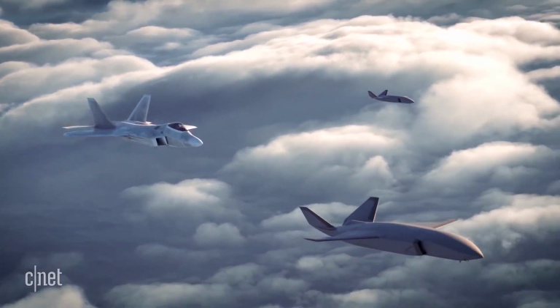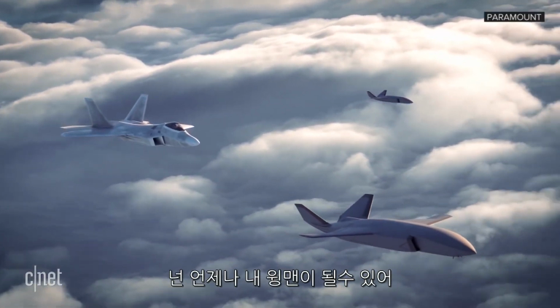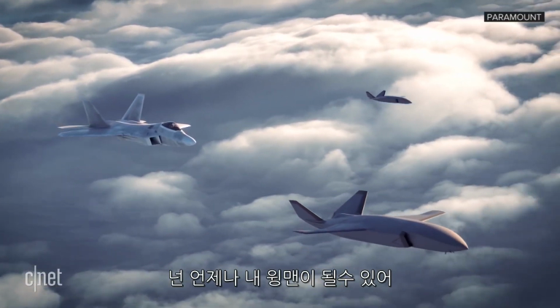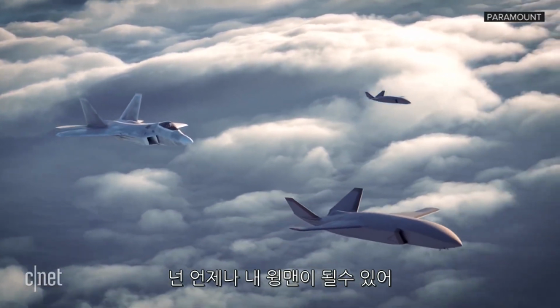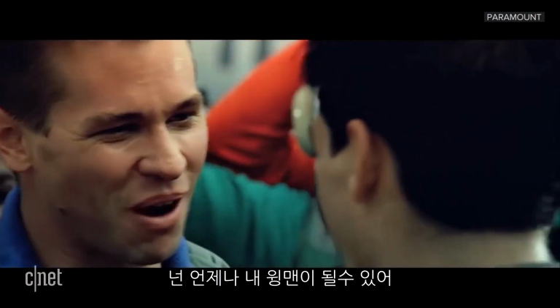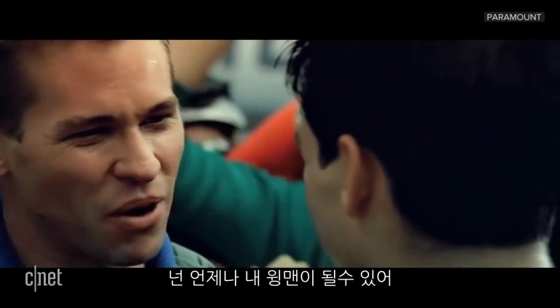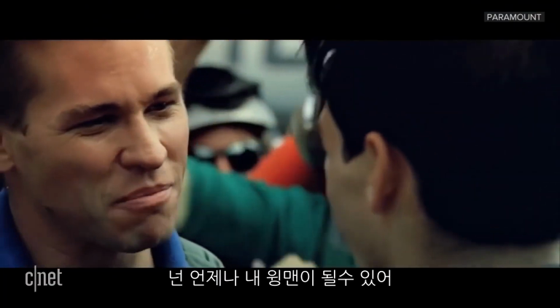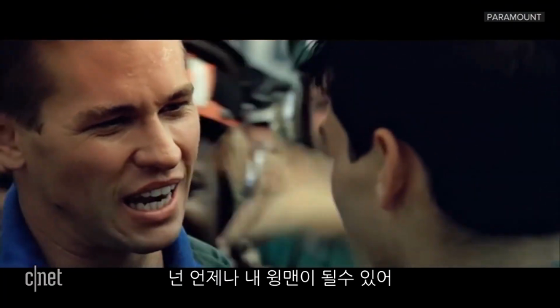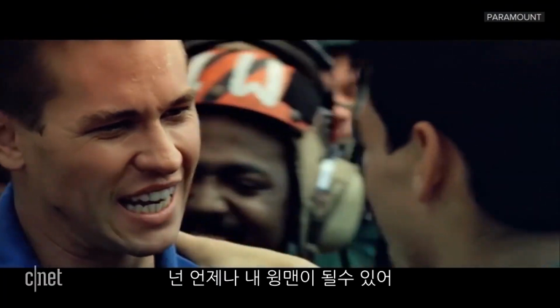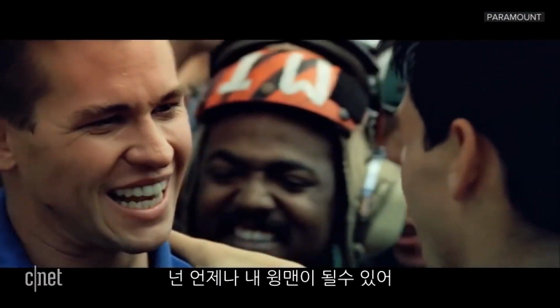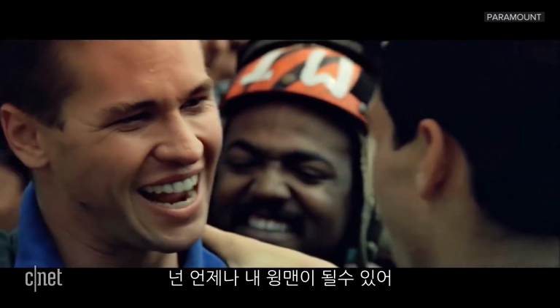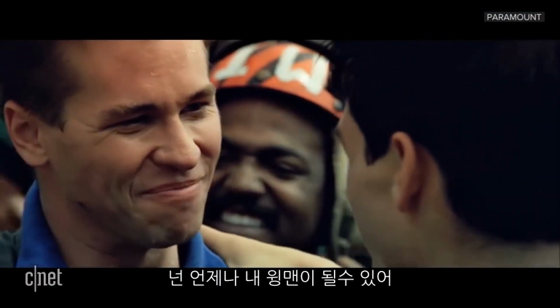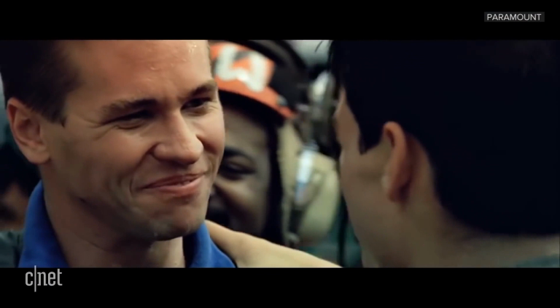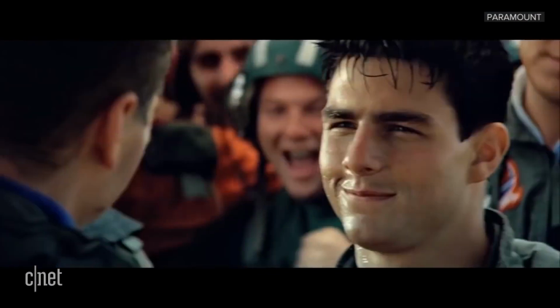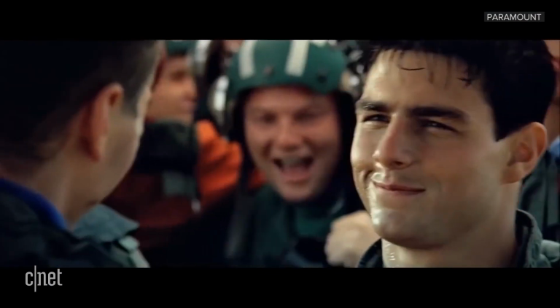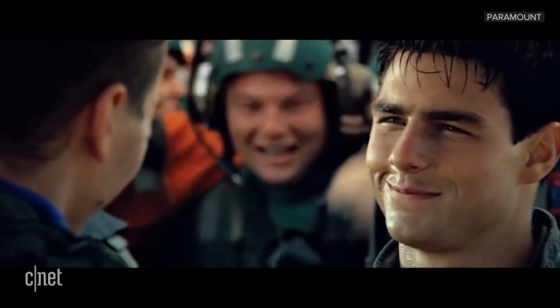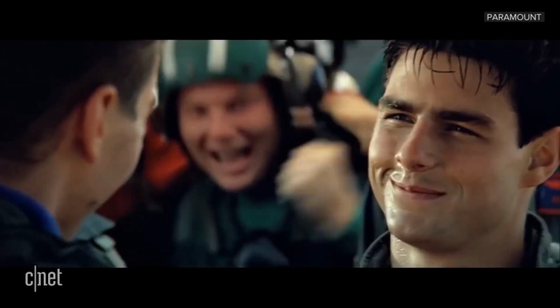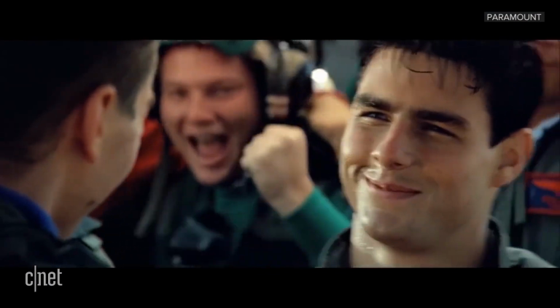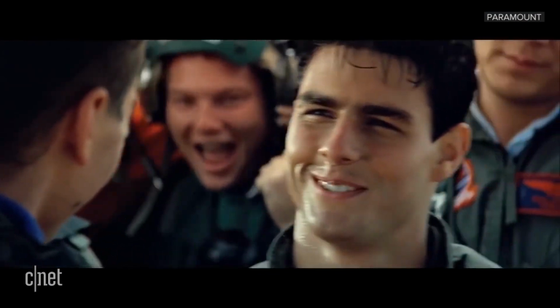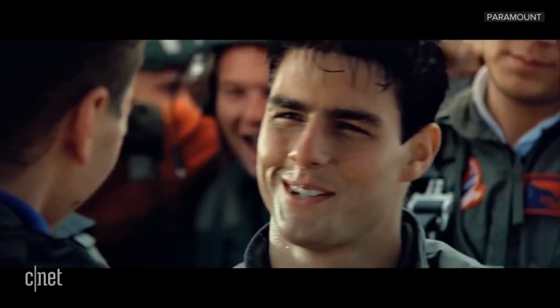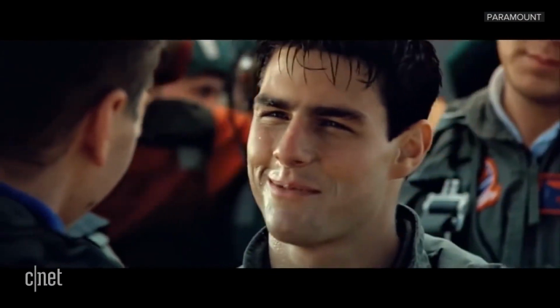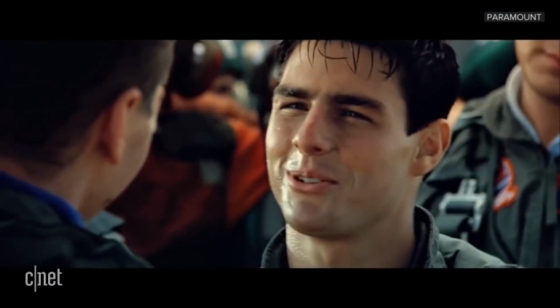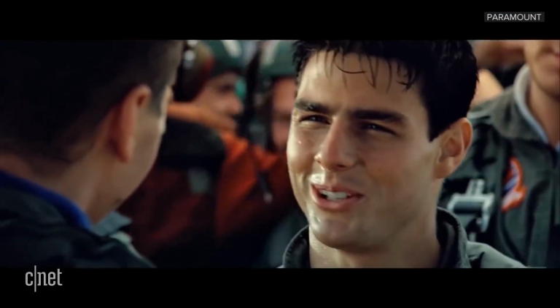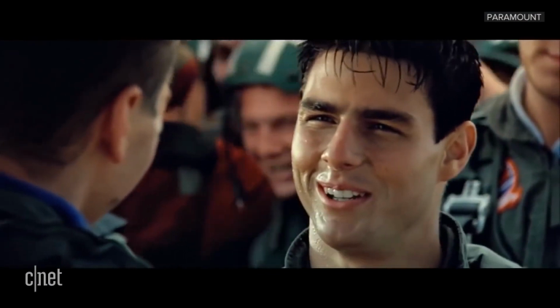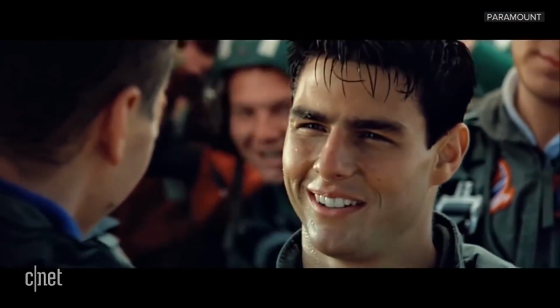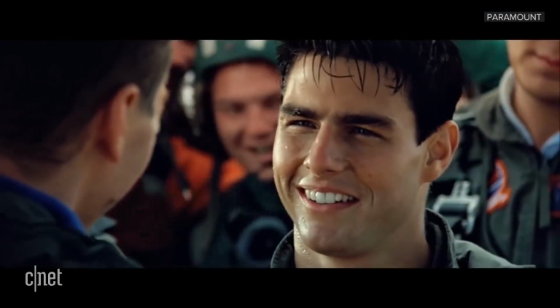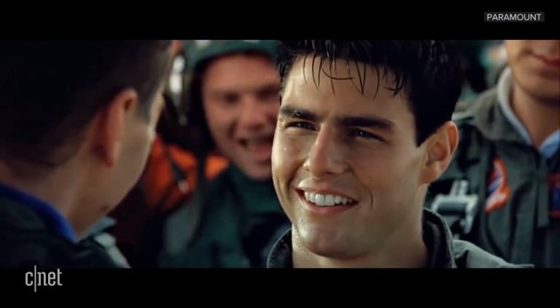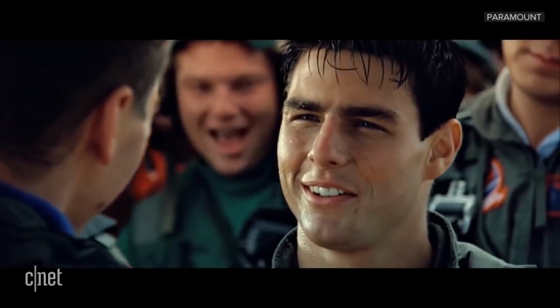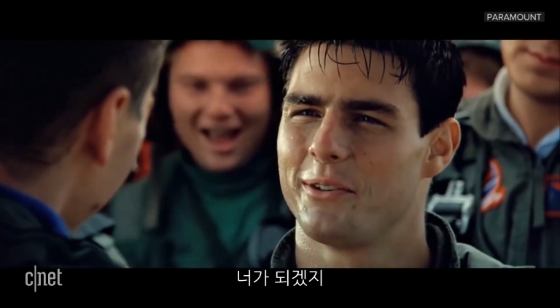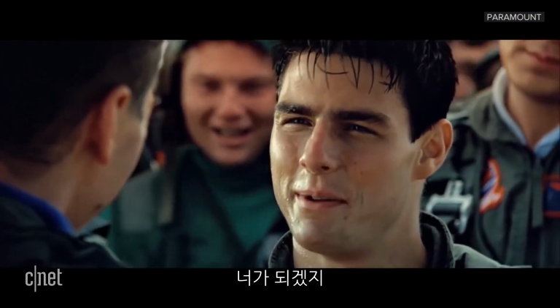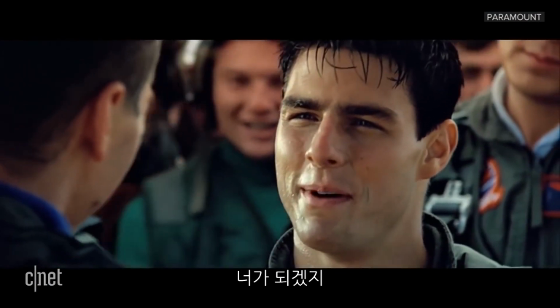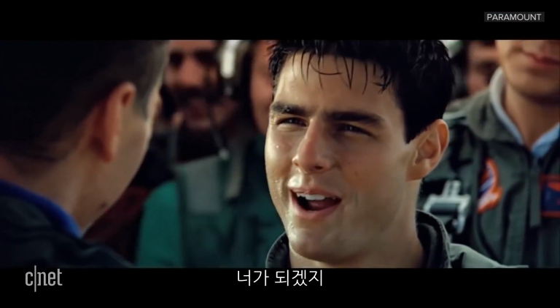You can be my wingman anytime. You can be mine.